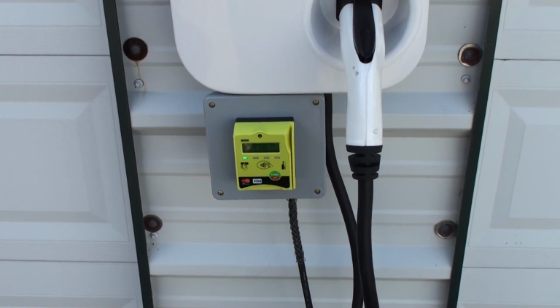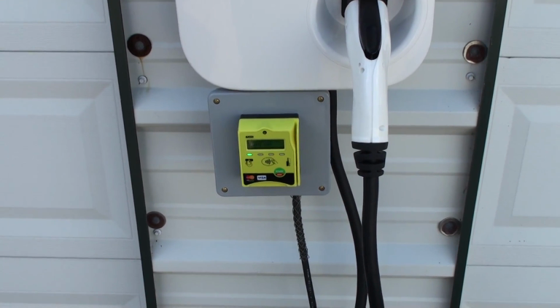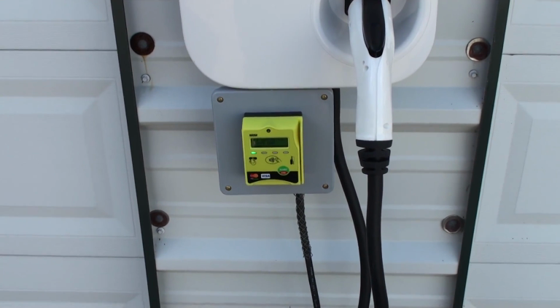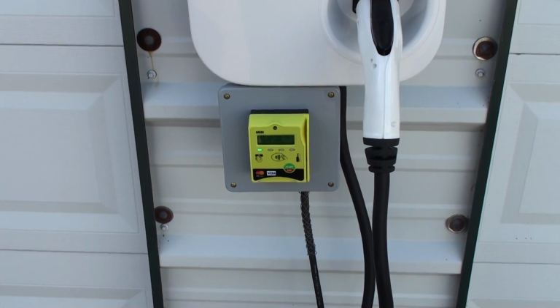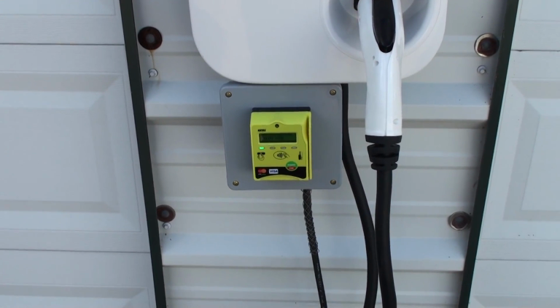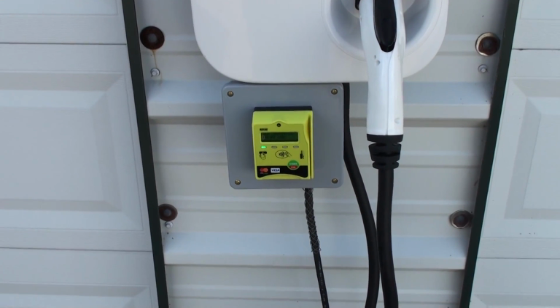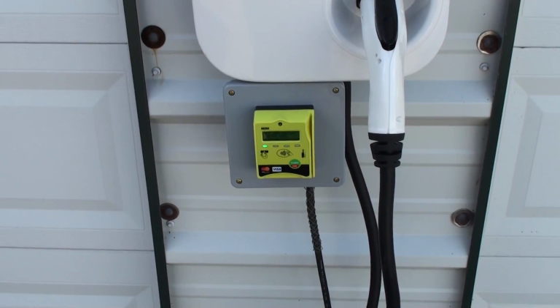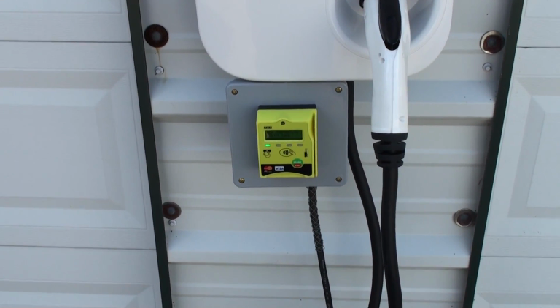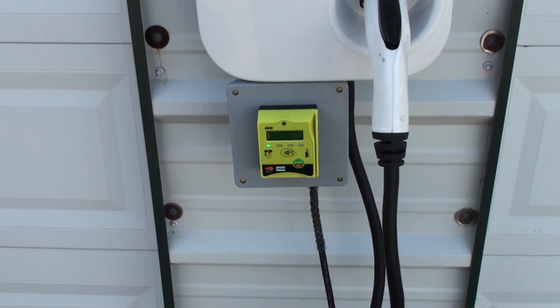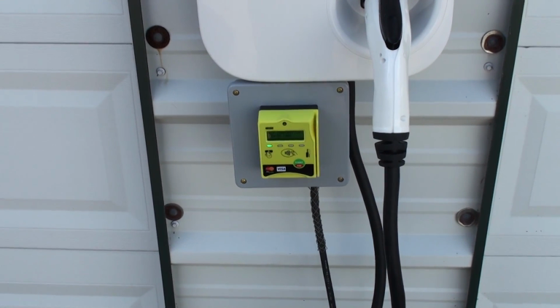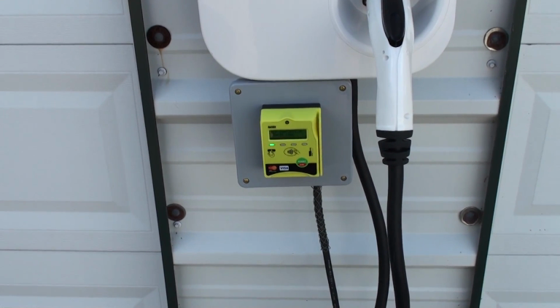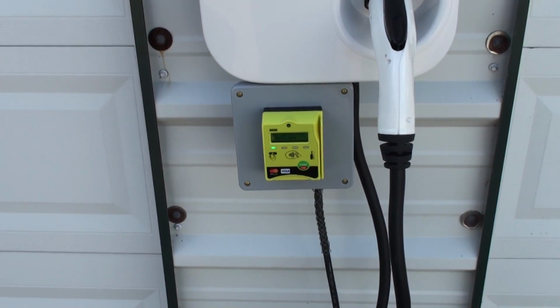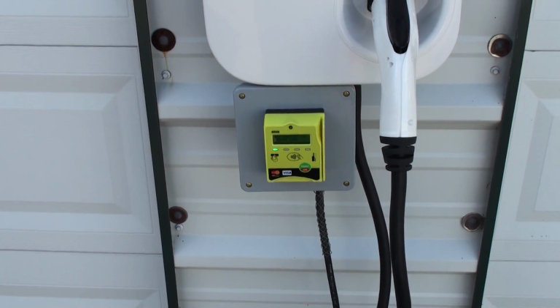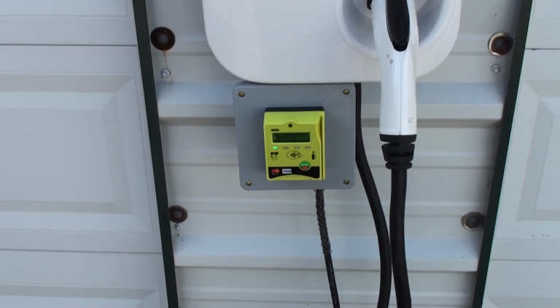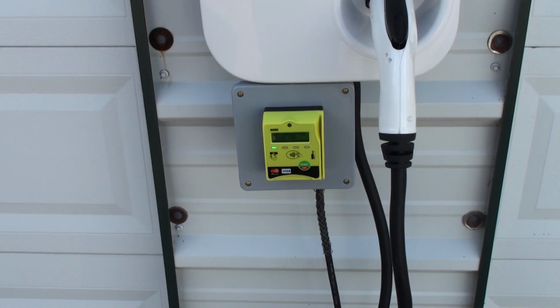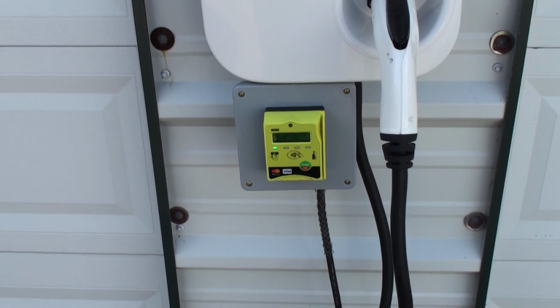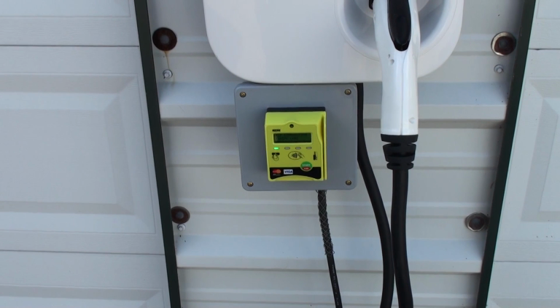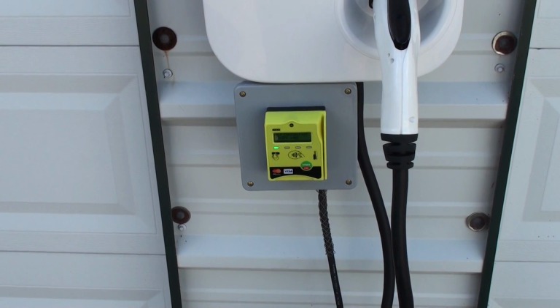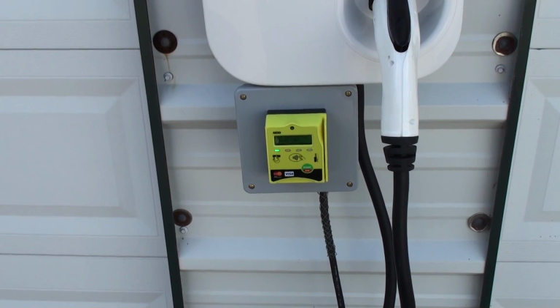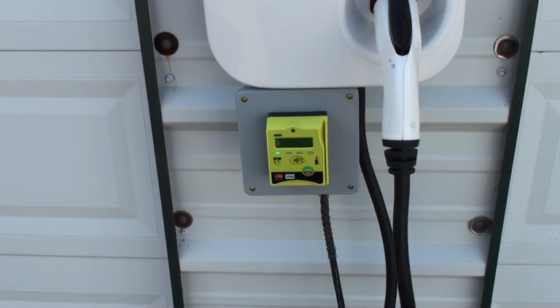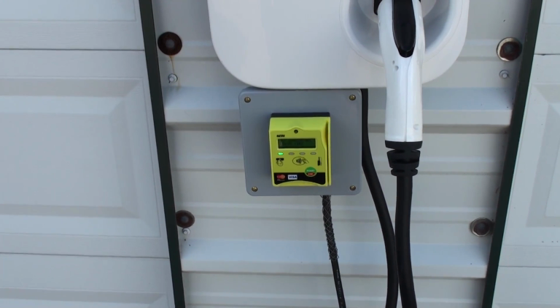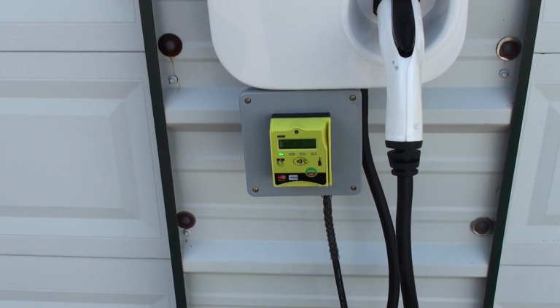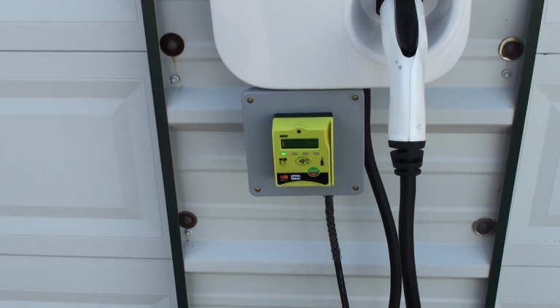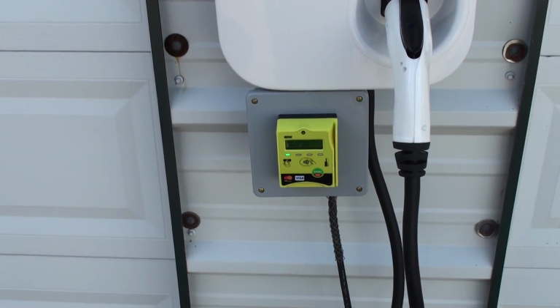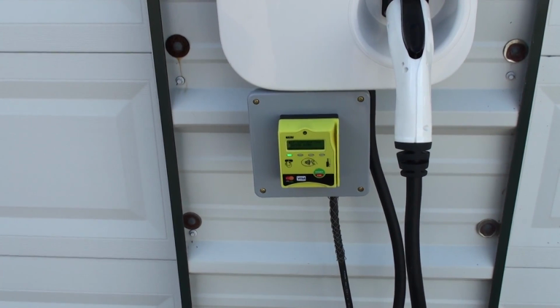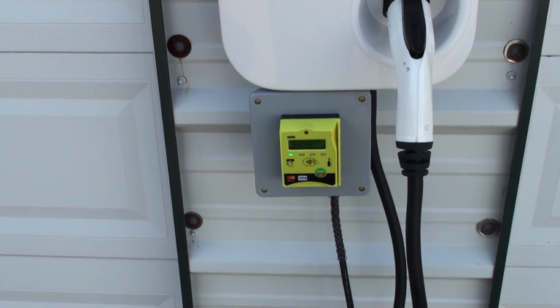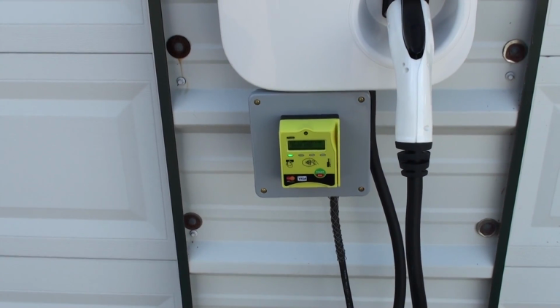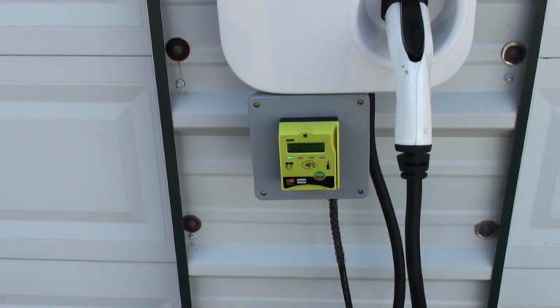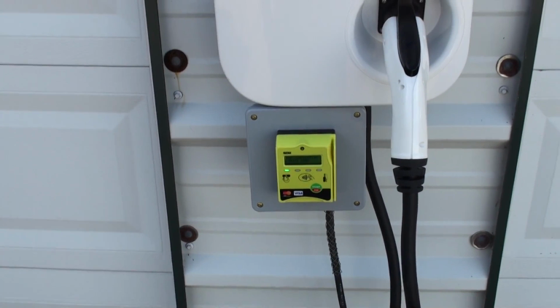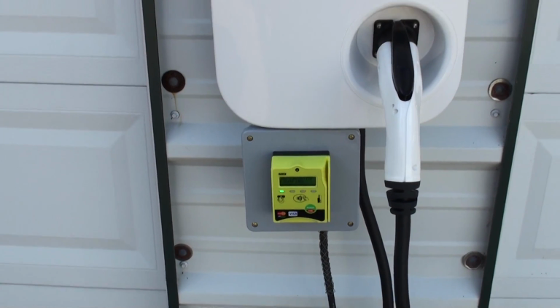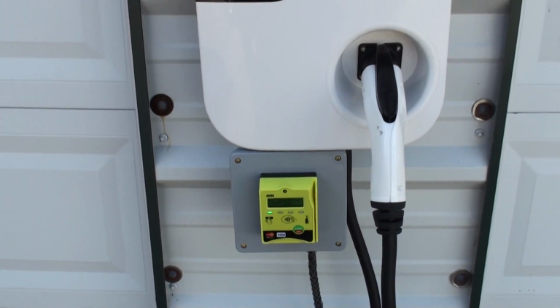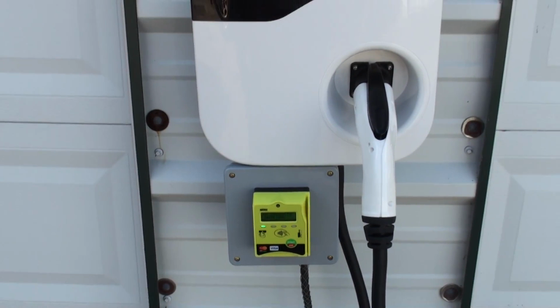Operating totally wireless, it's PCI compliant and available for installation around the world.